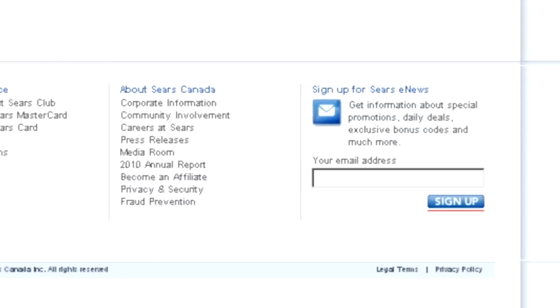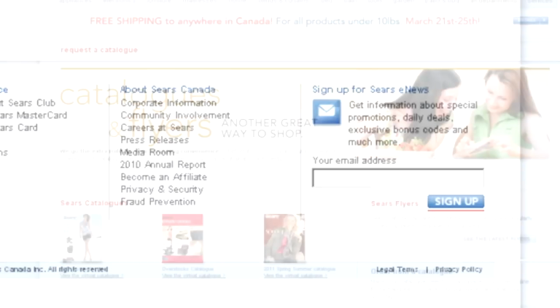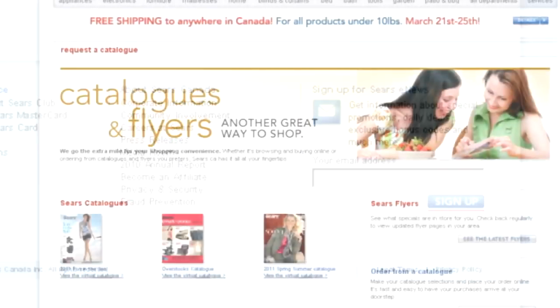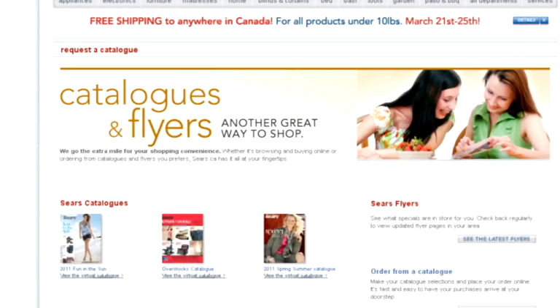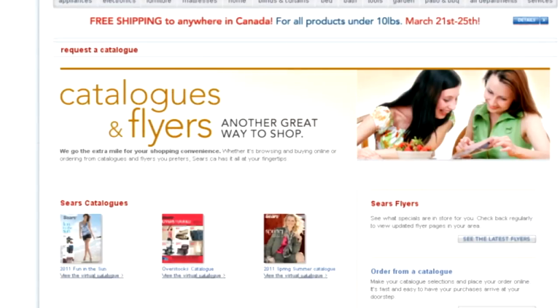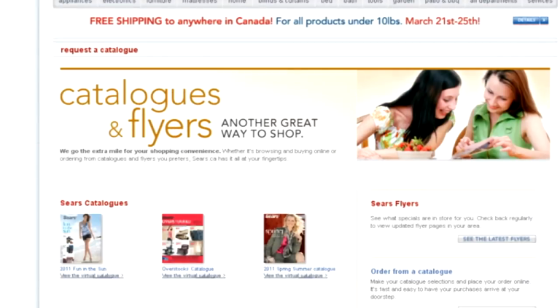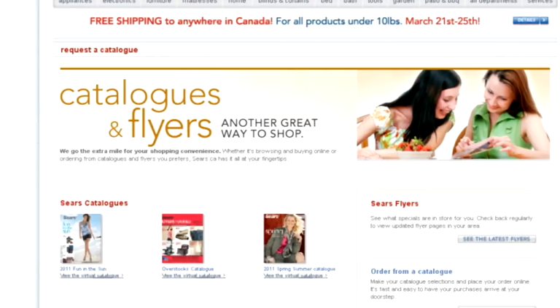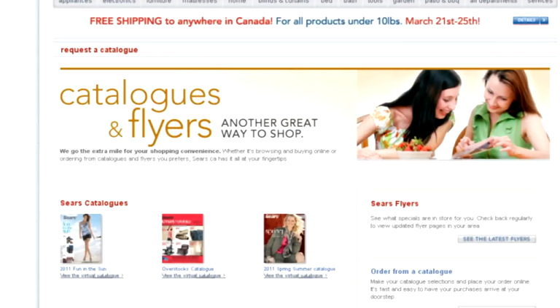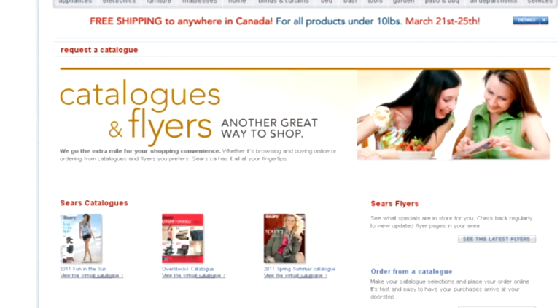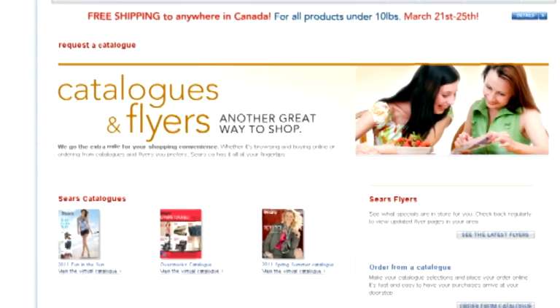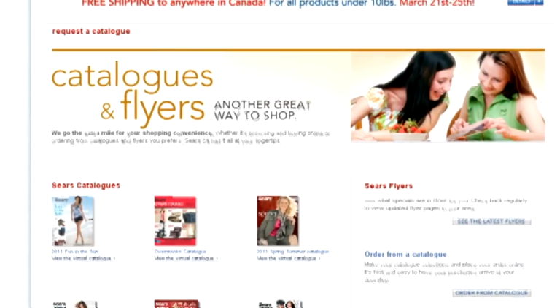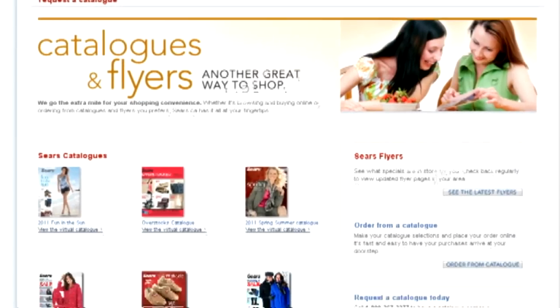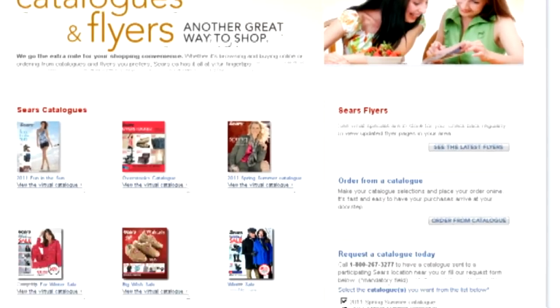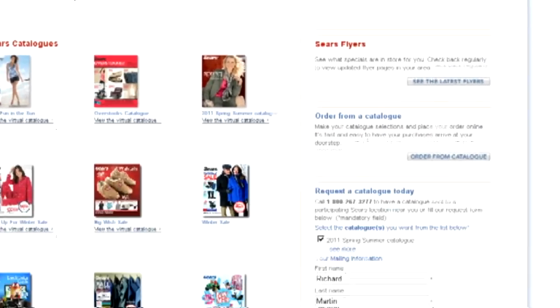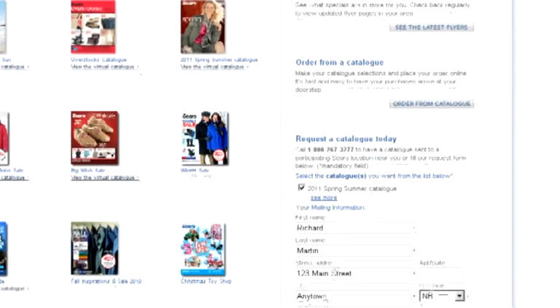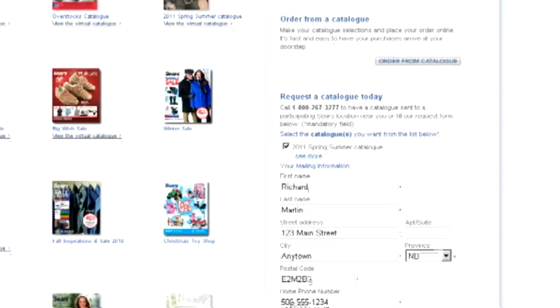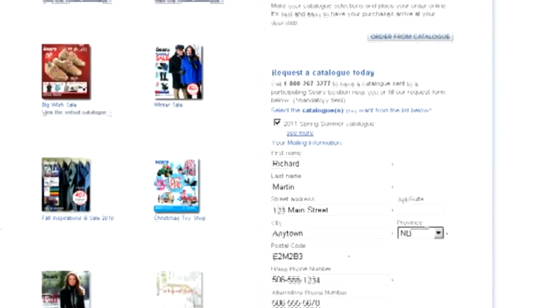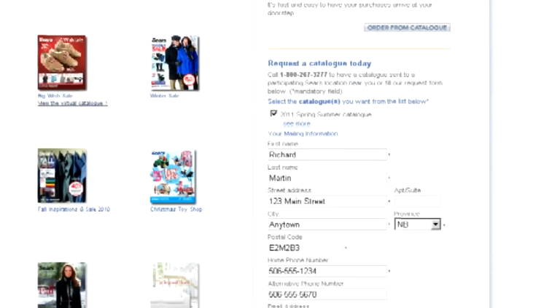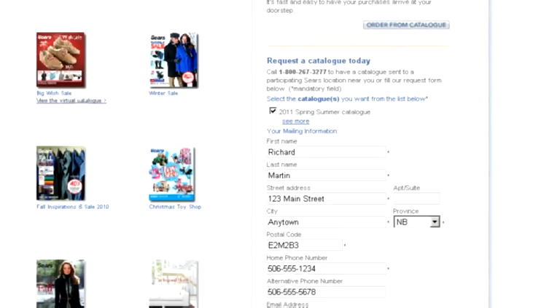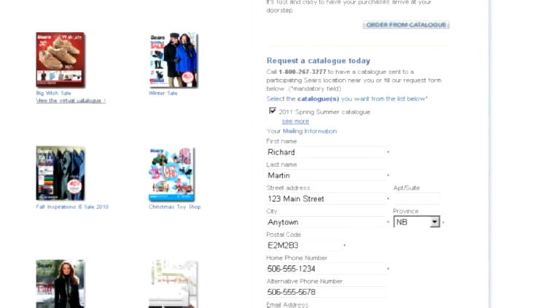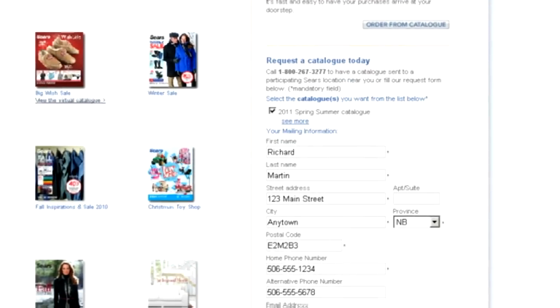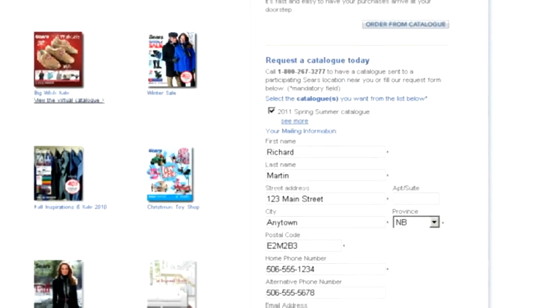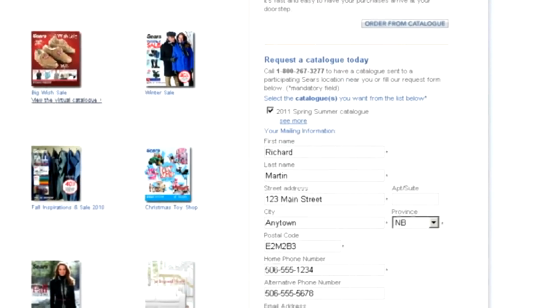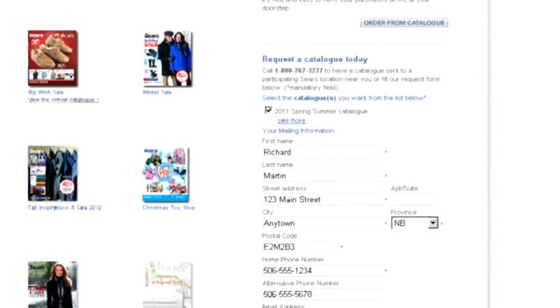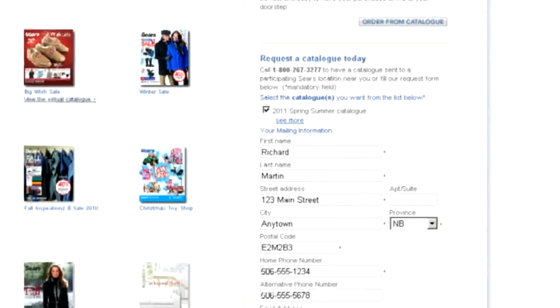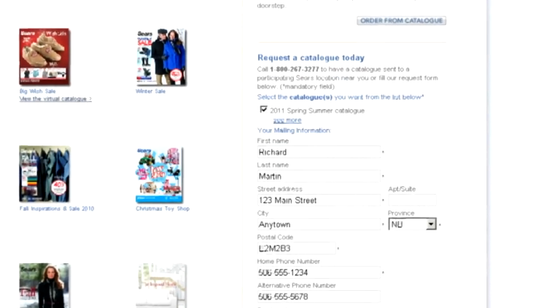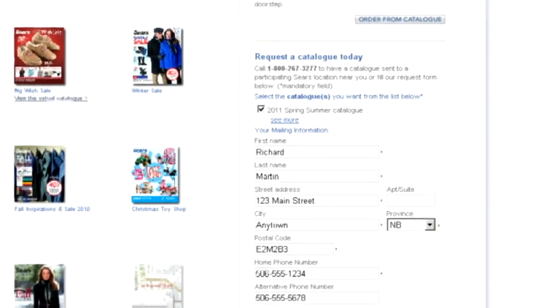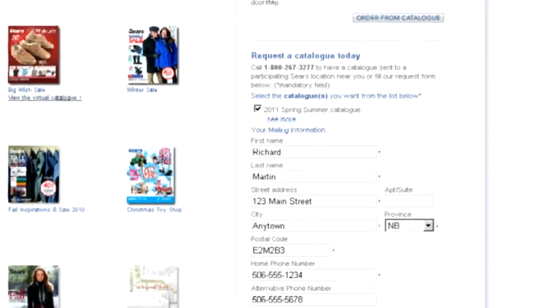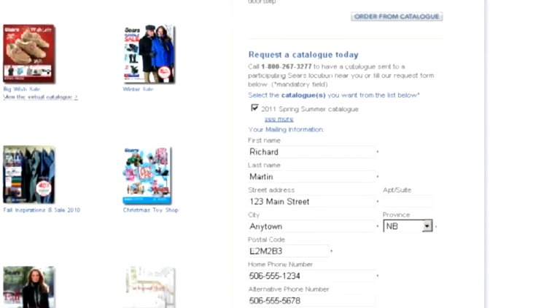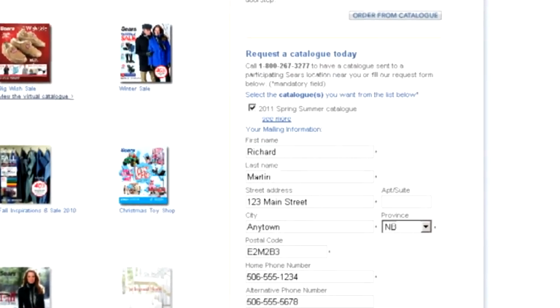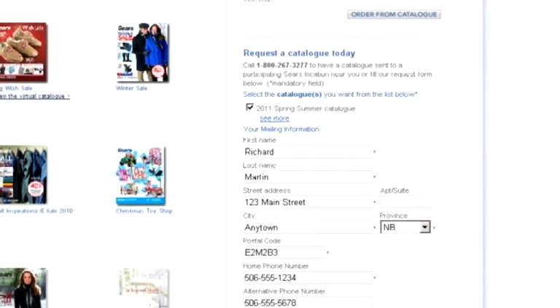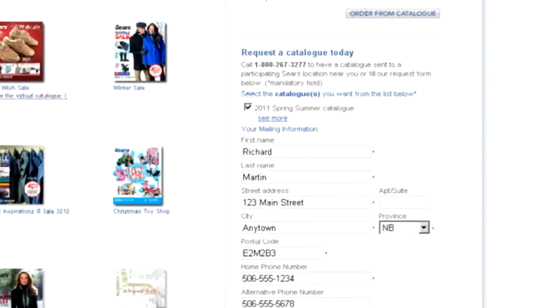Think you missed the latest catalog? We've made it easy to ask for a copy and we'll send it directly to you.